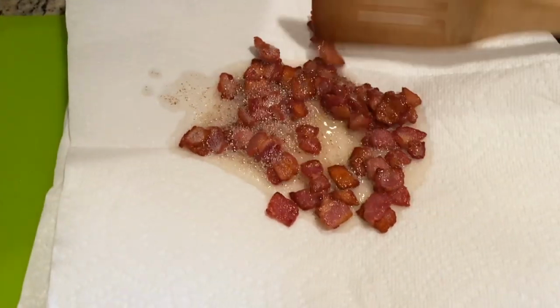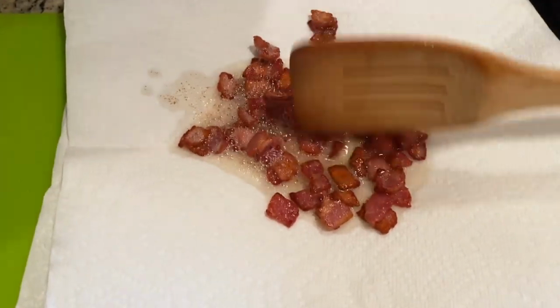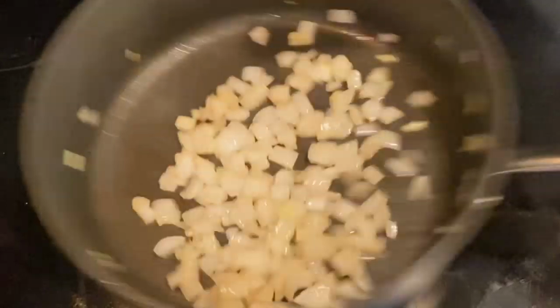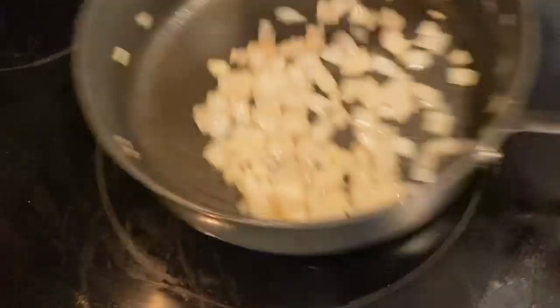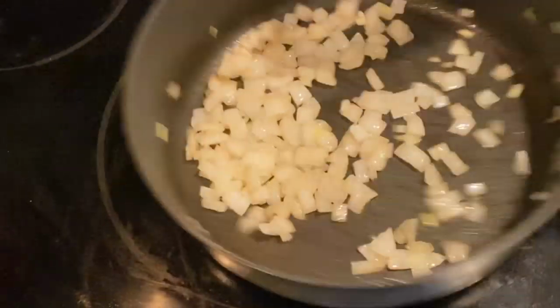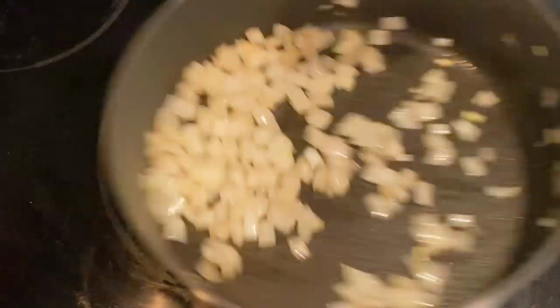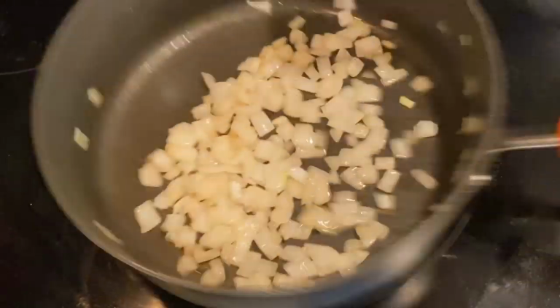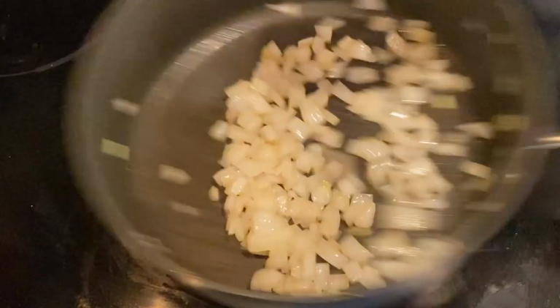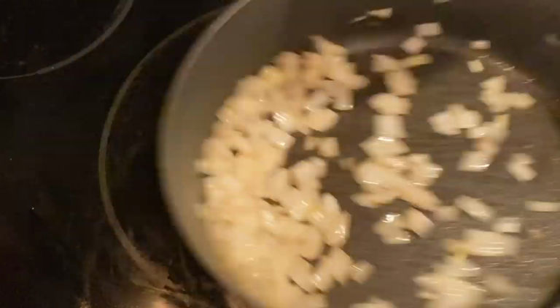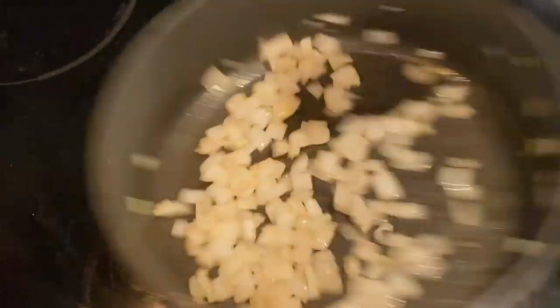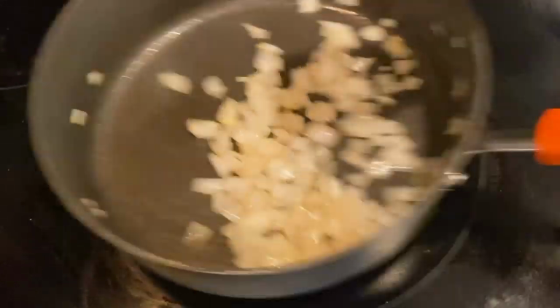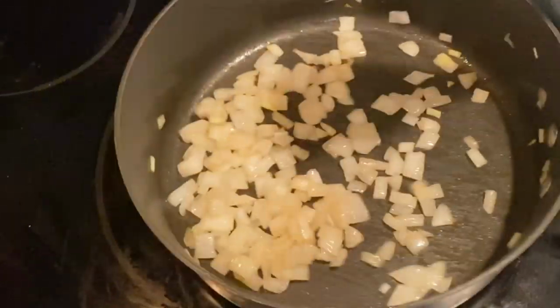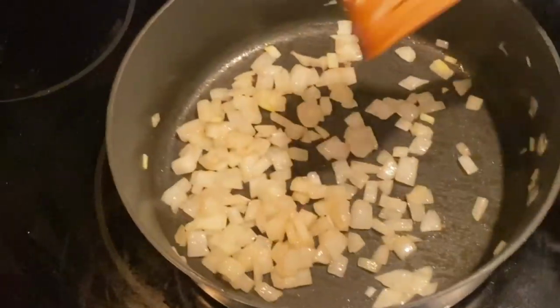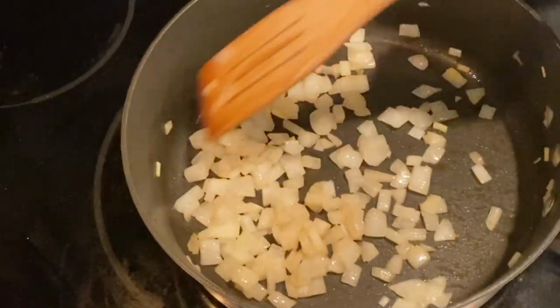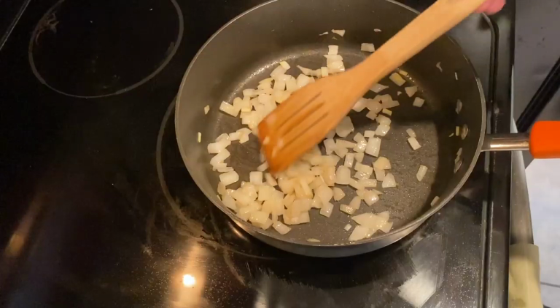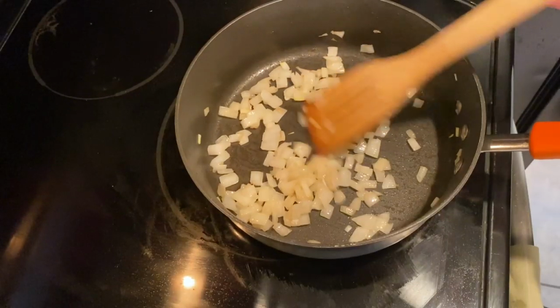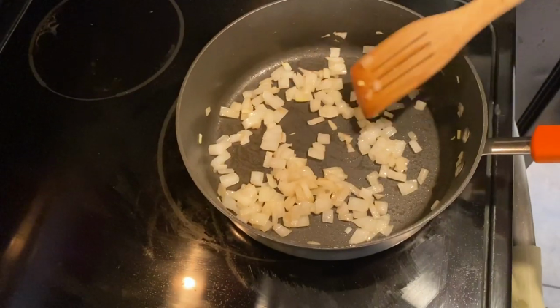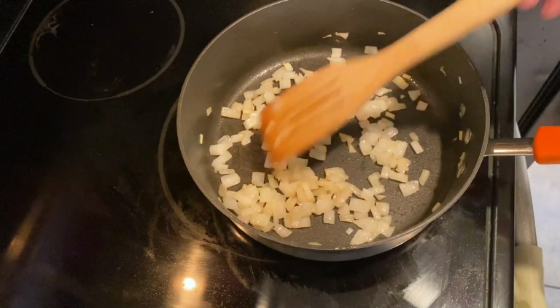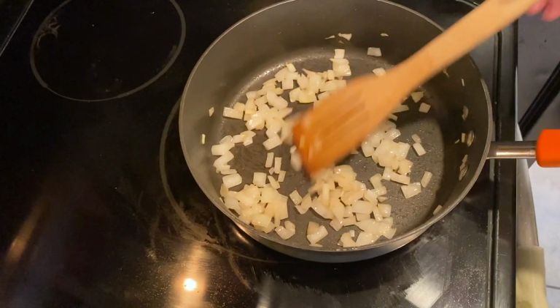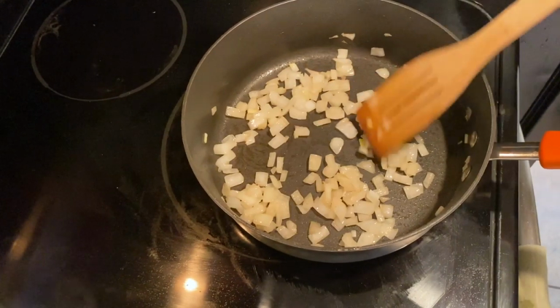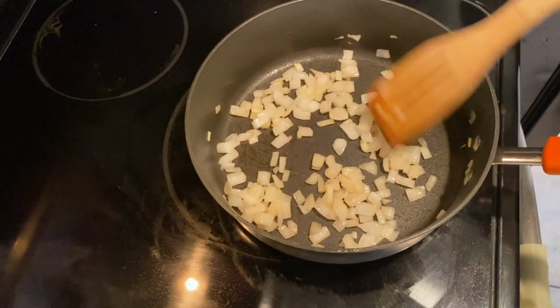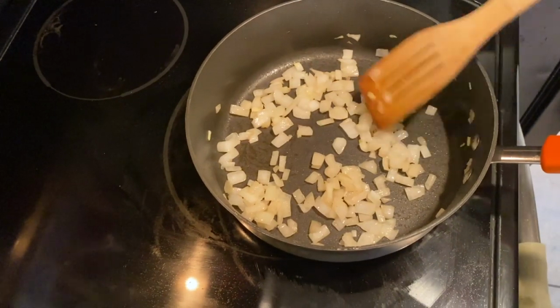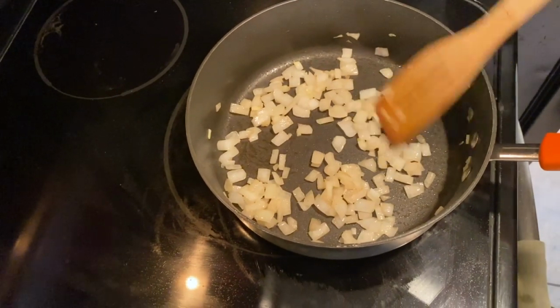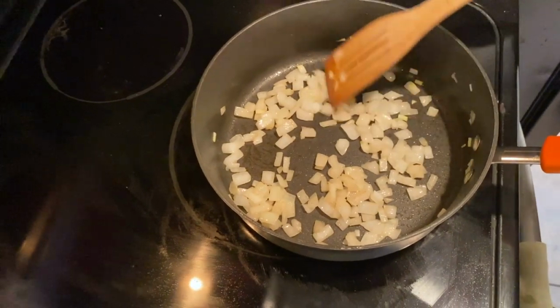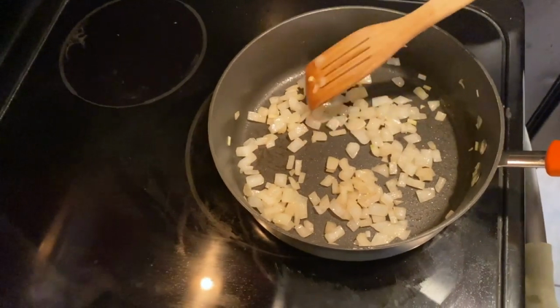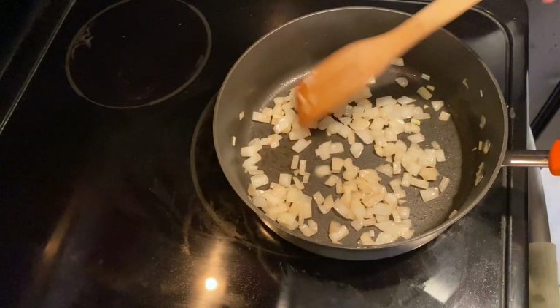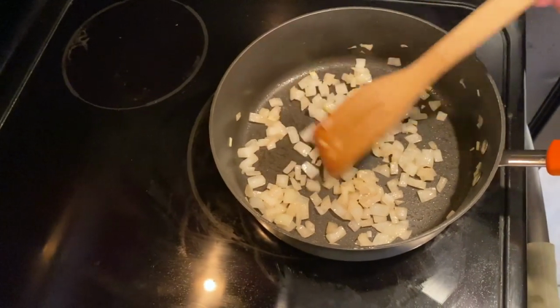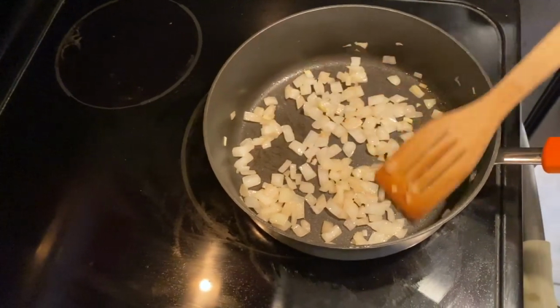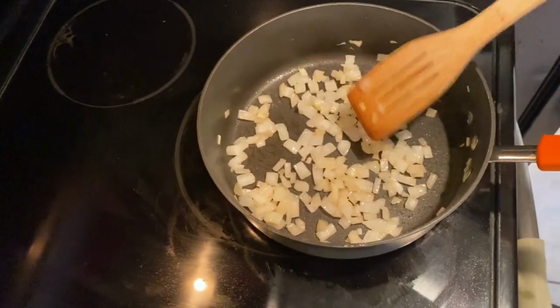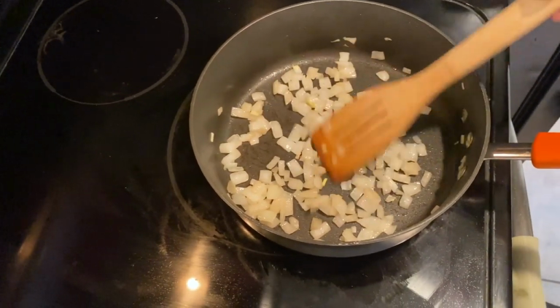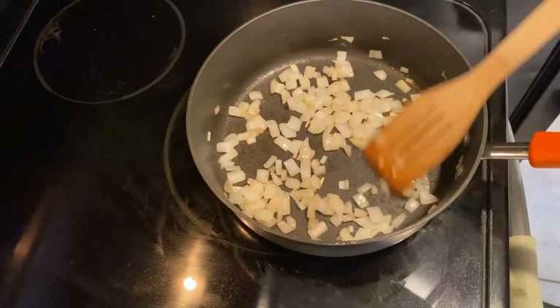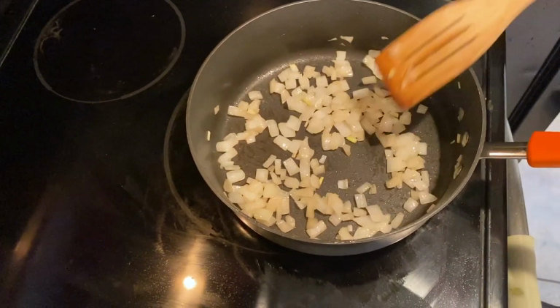Add half a cup of chopped onion to the same skillet and cook until tender, which should take three to five minutes.